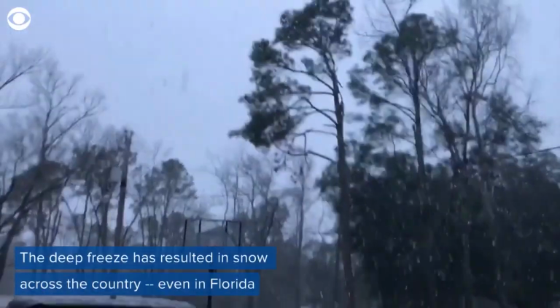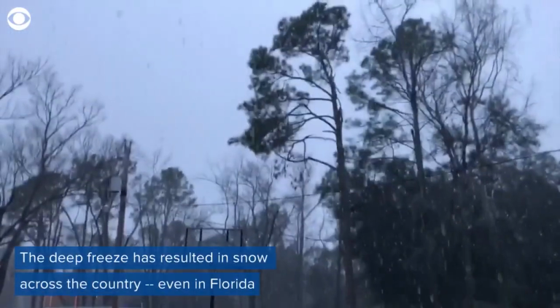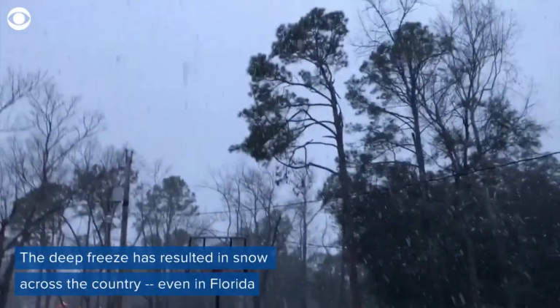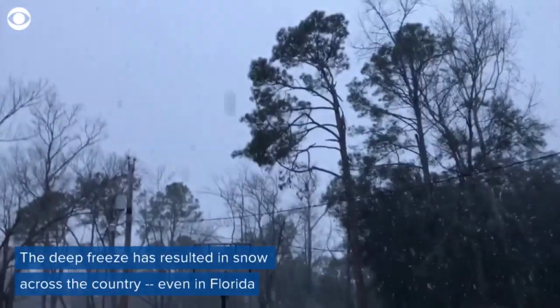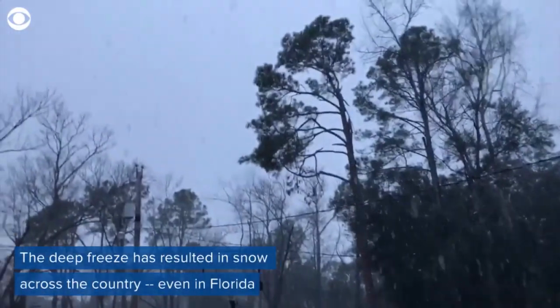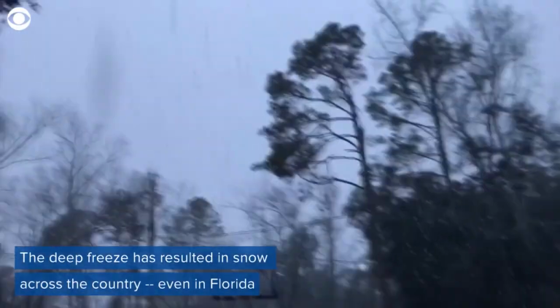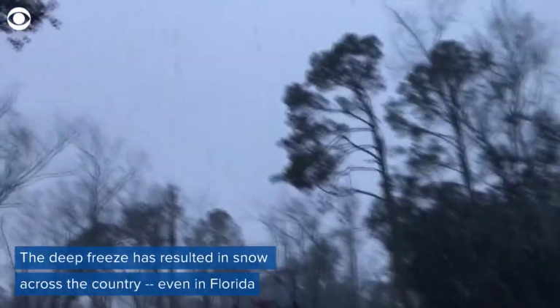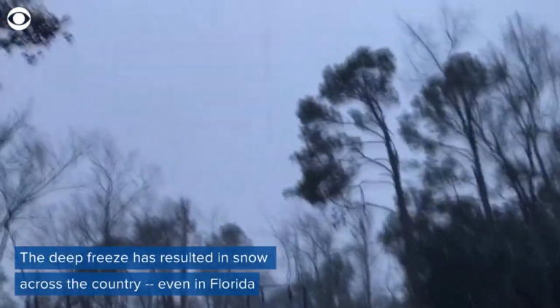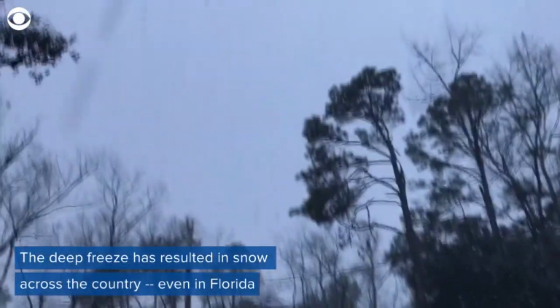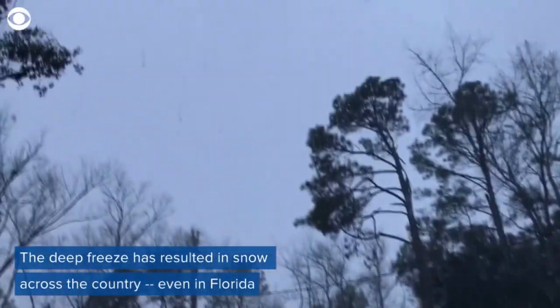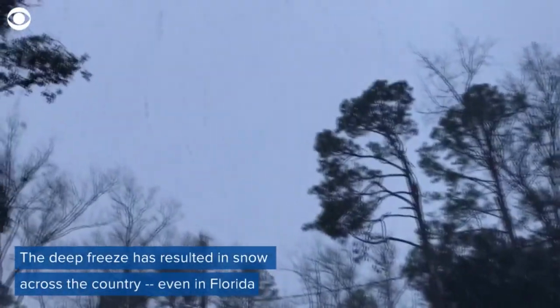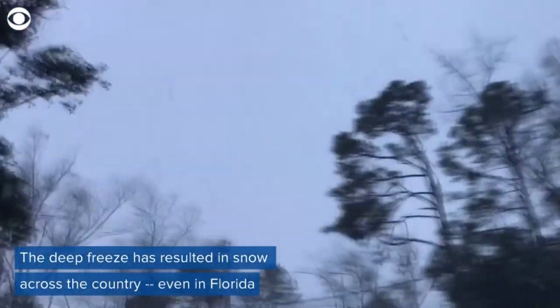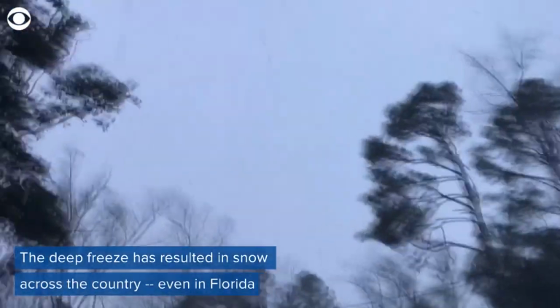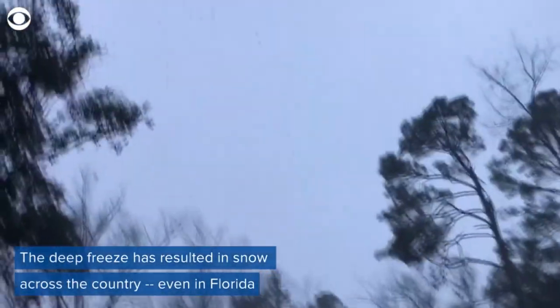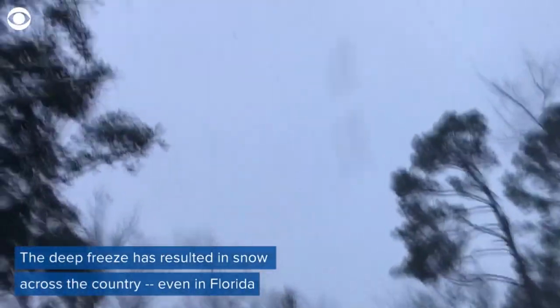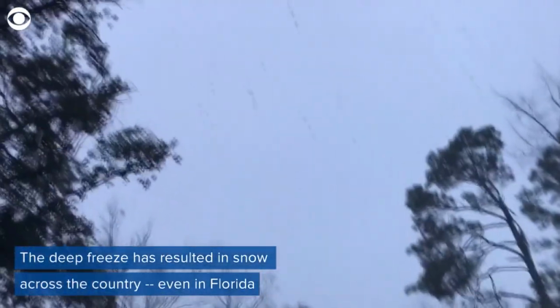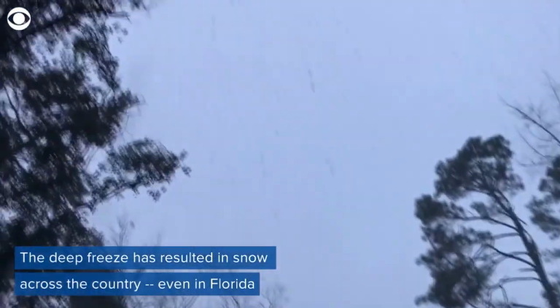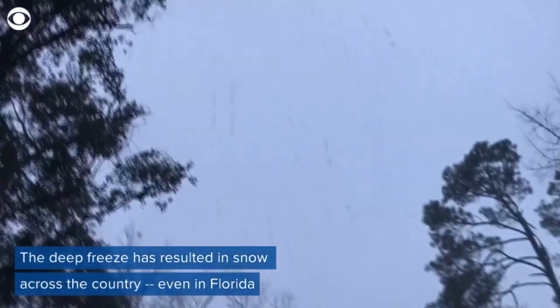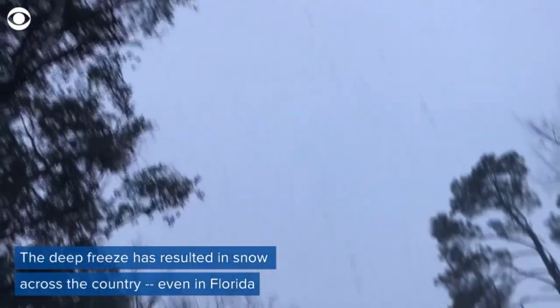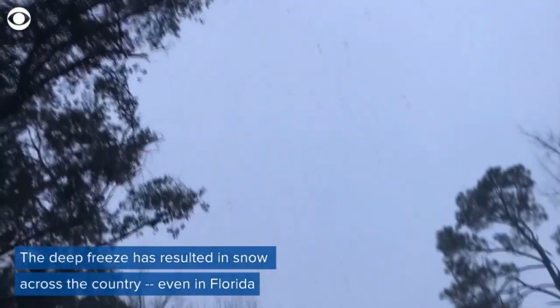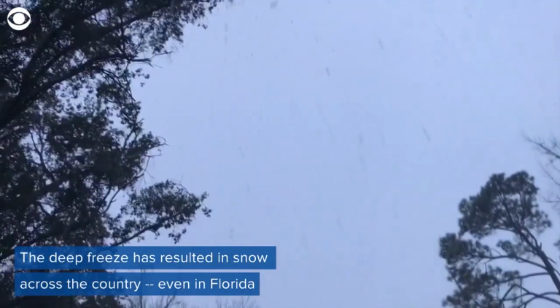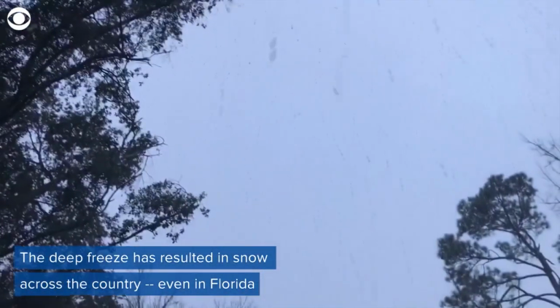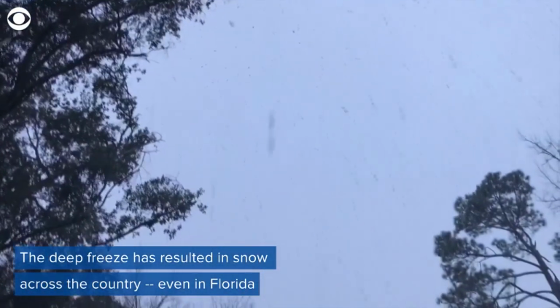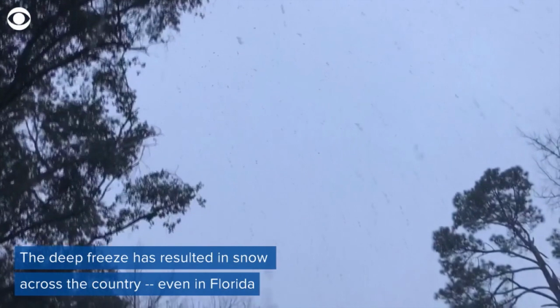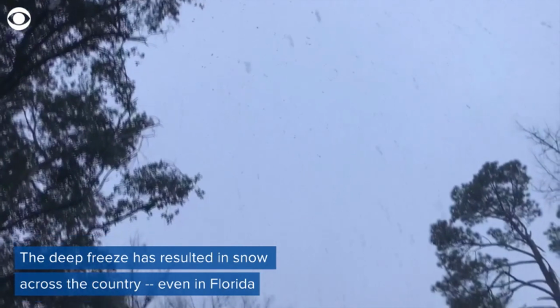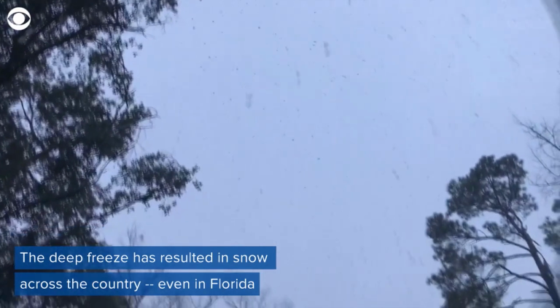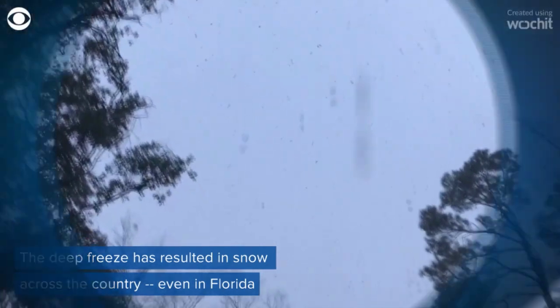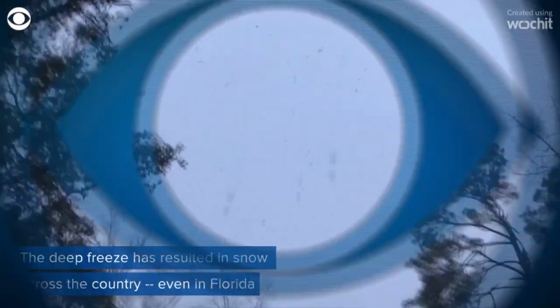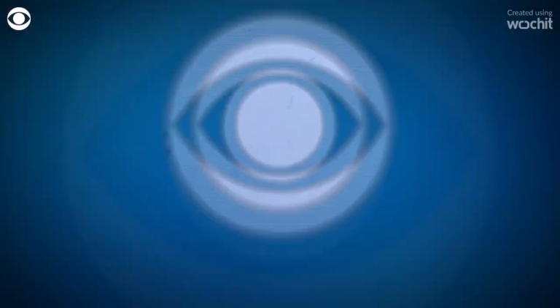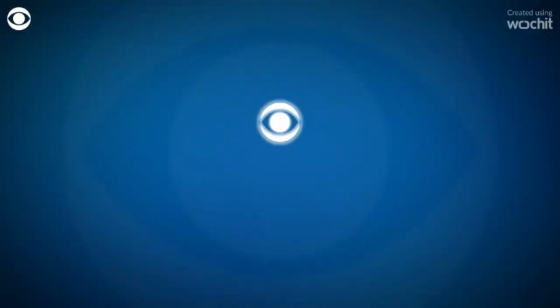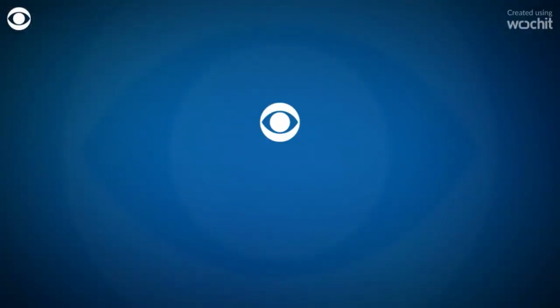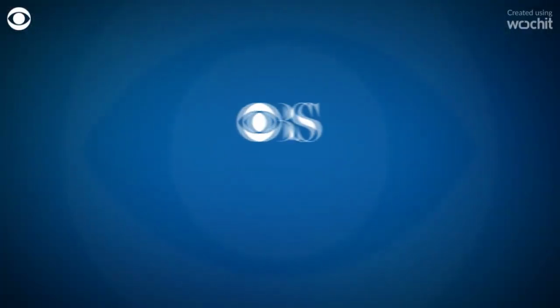This is the scene at our house. This is a huge snowflake falling.